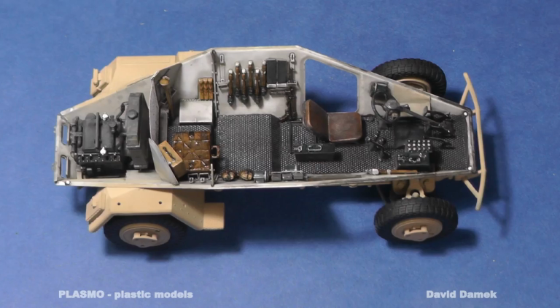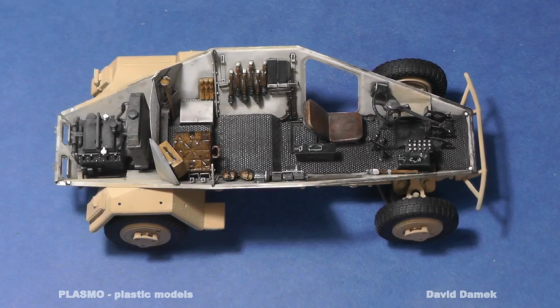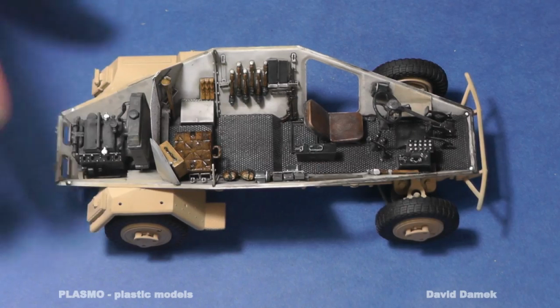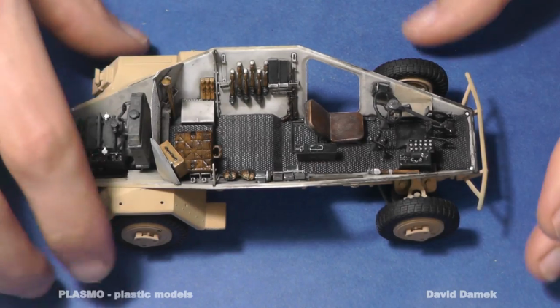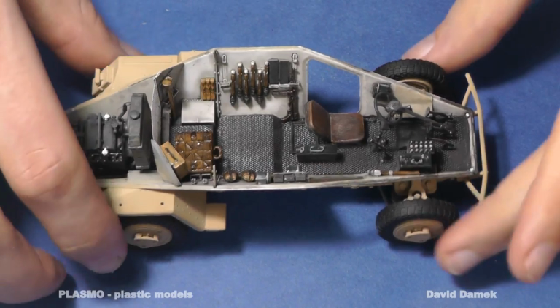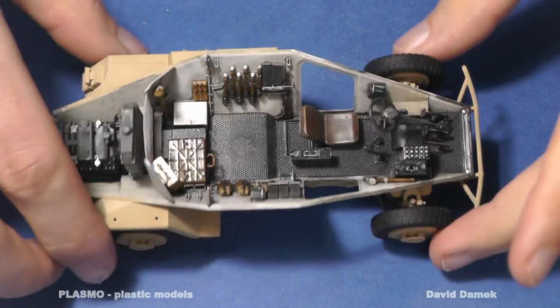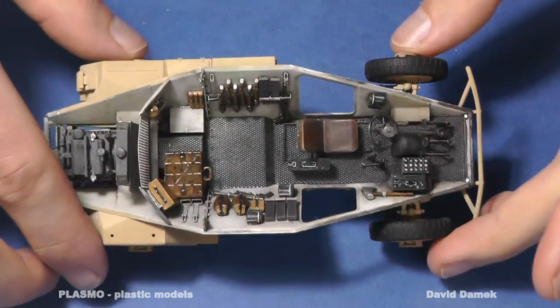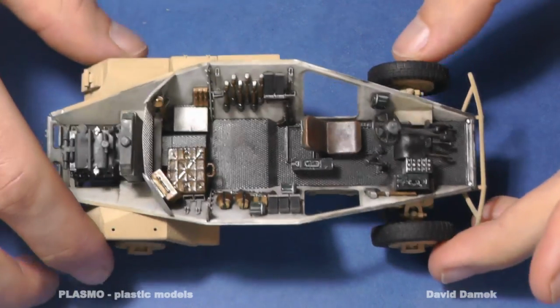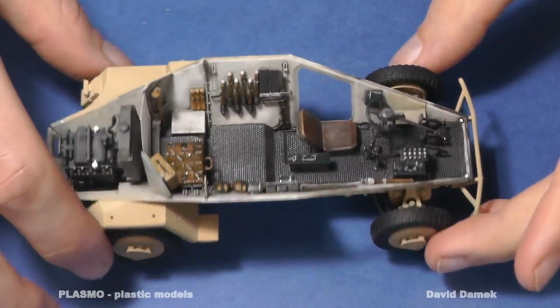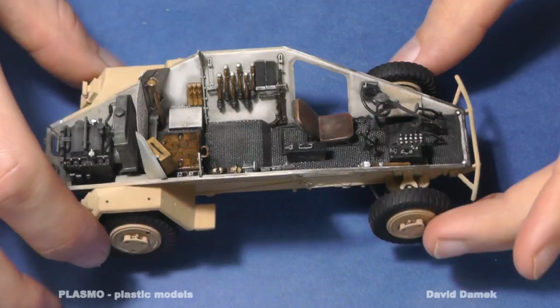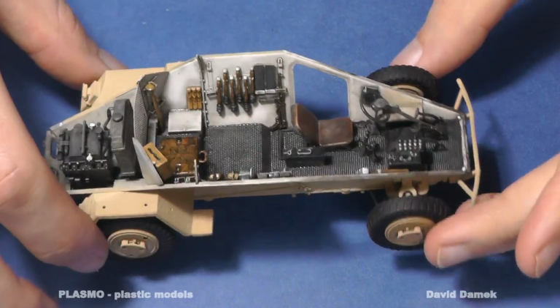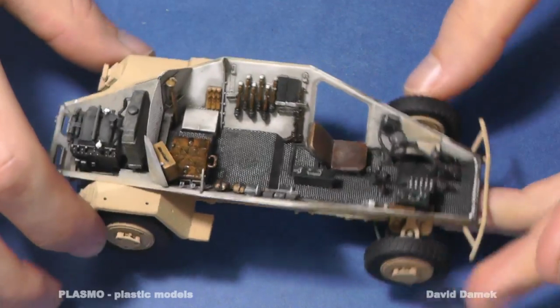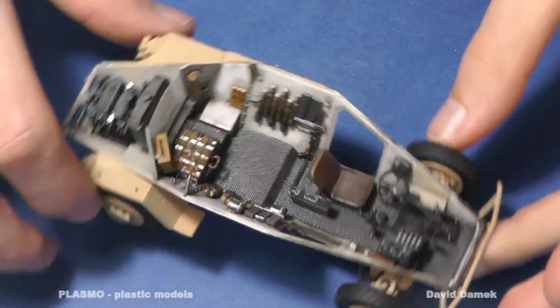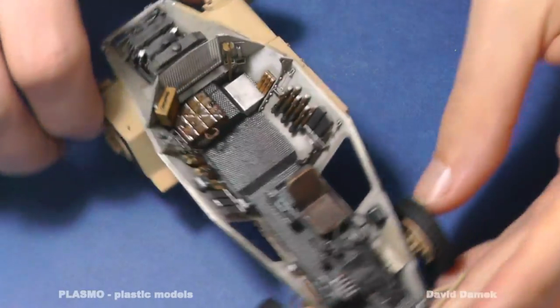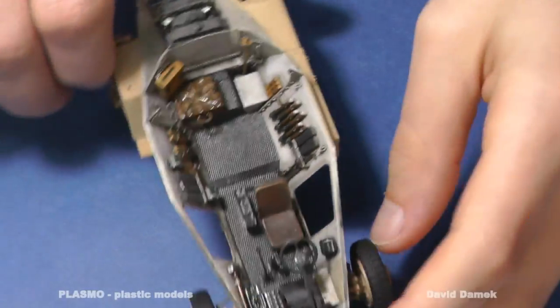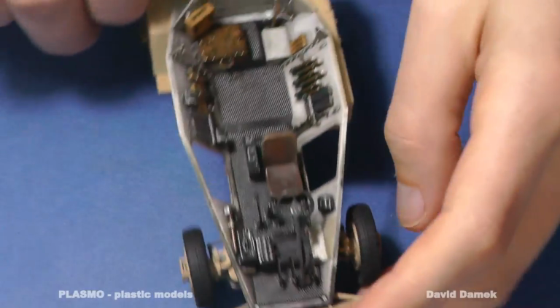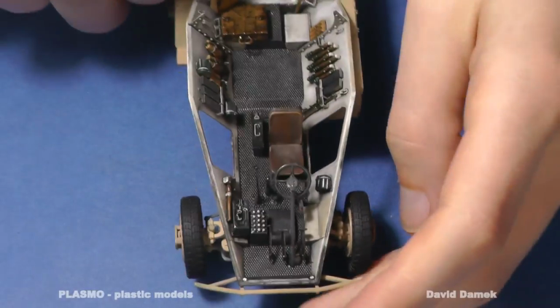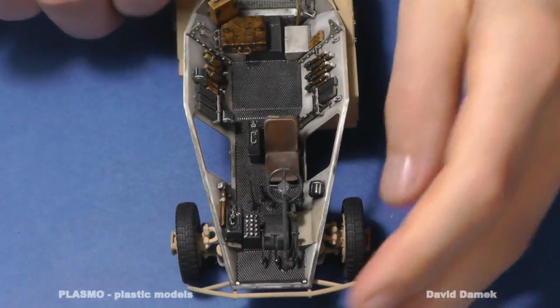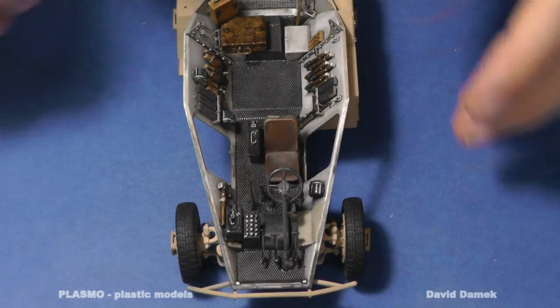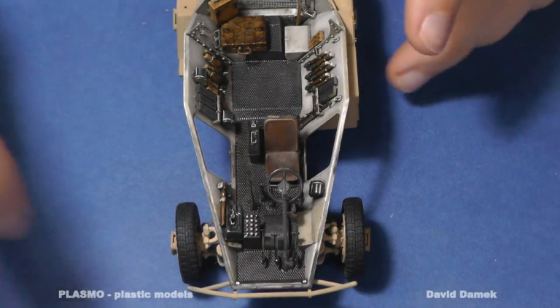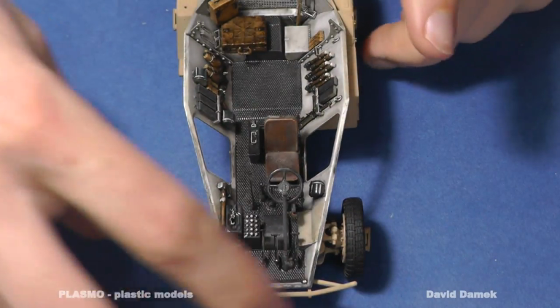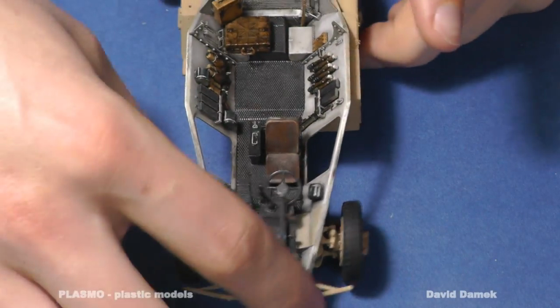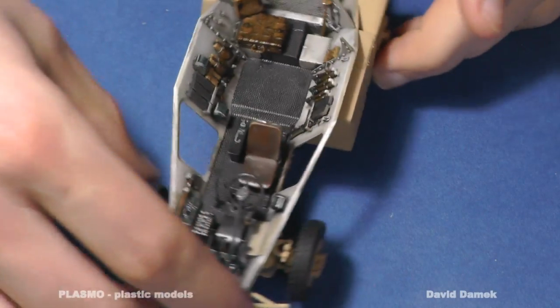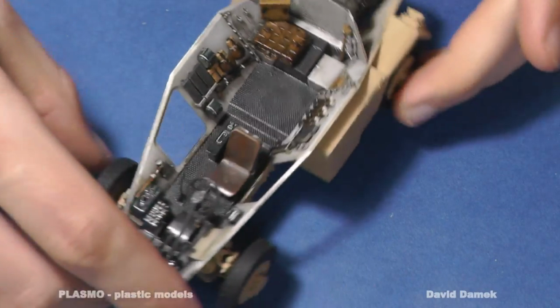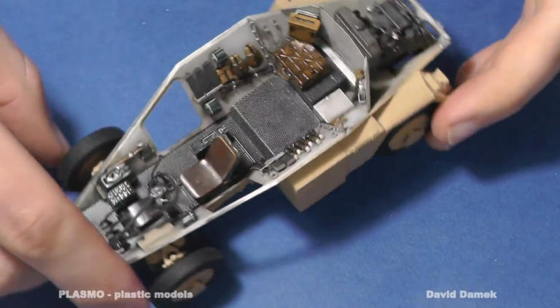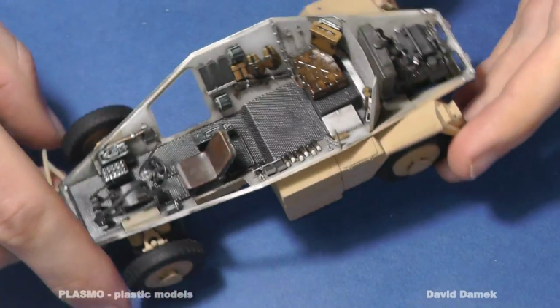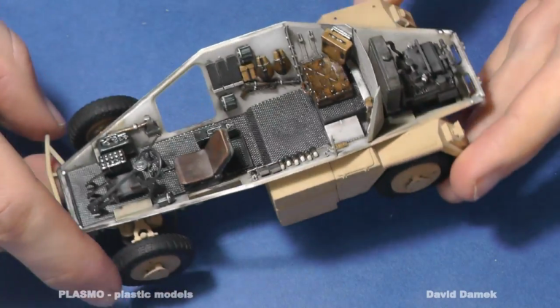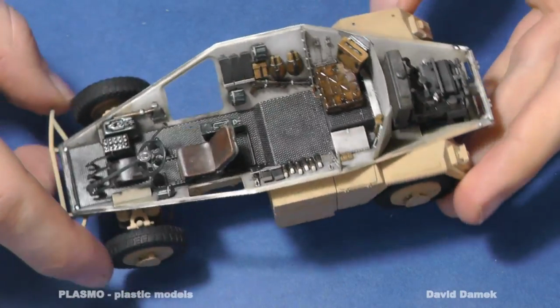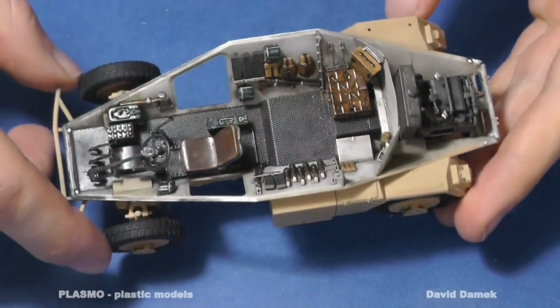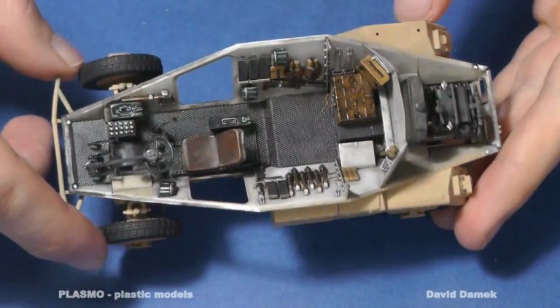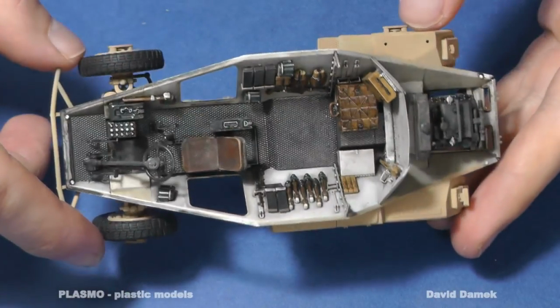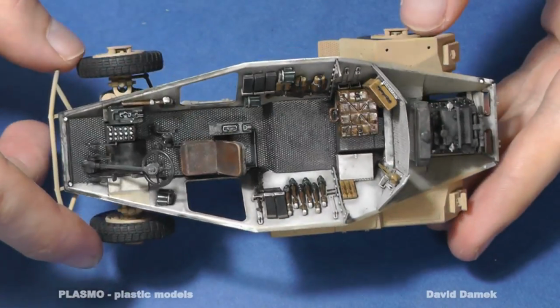This is the finished interior. It is a pity that almost nothing from it will be visible after model completion.